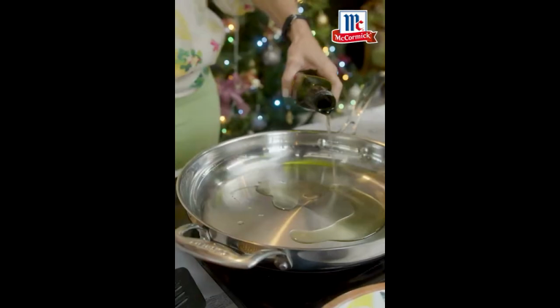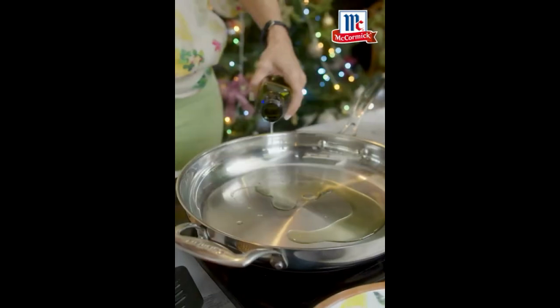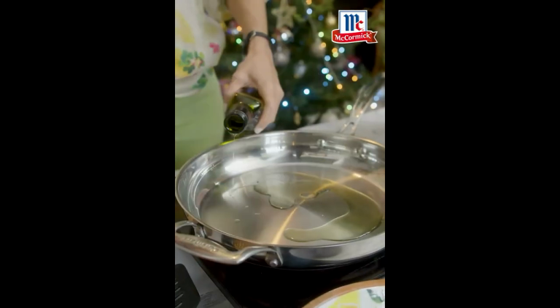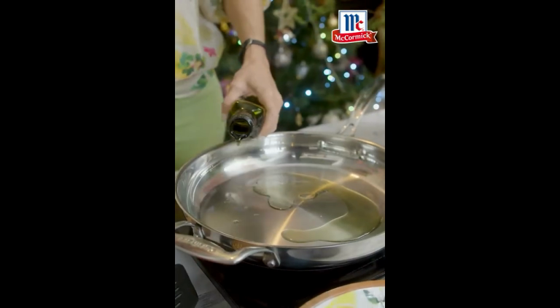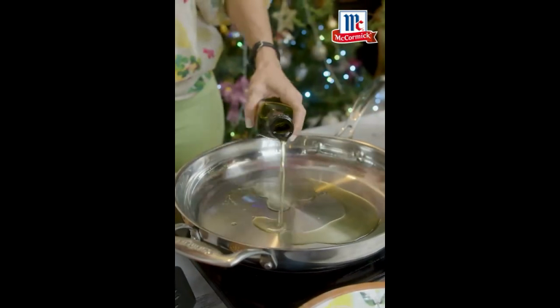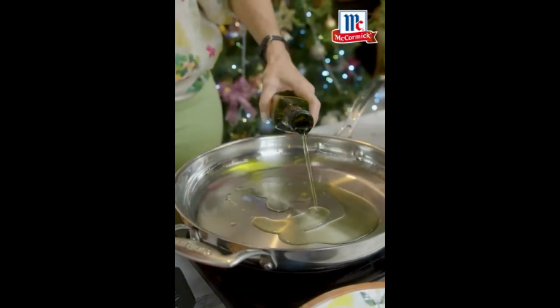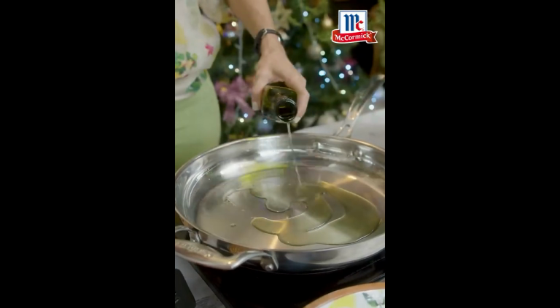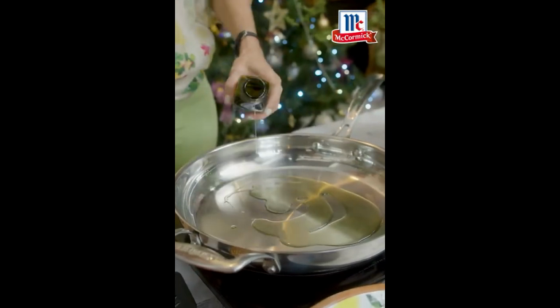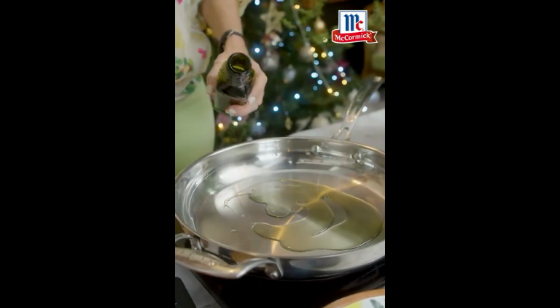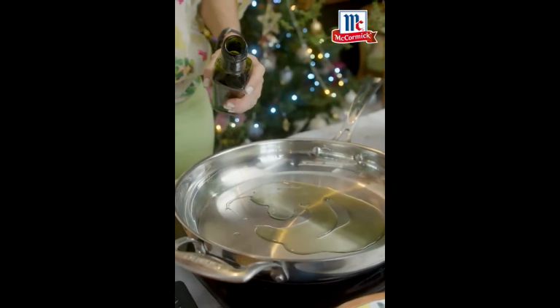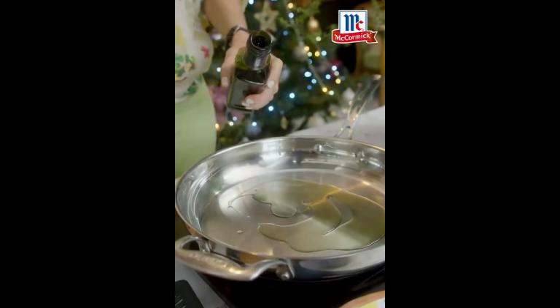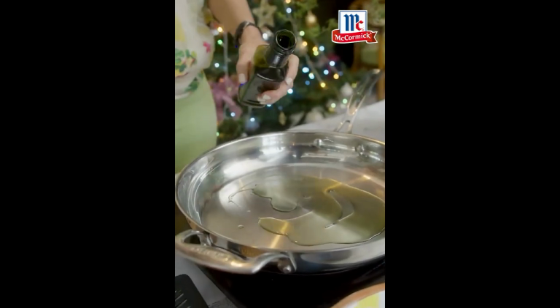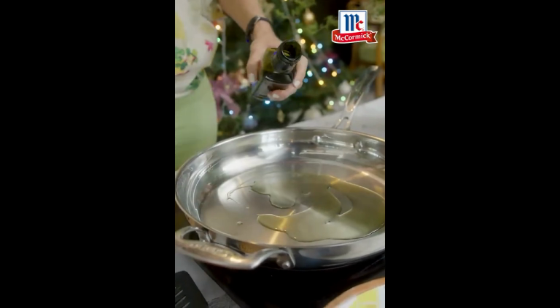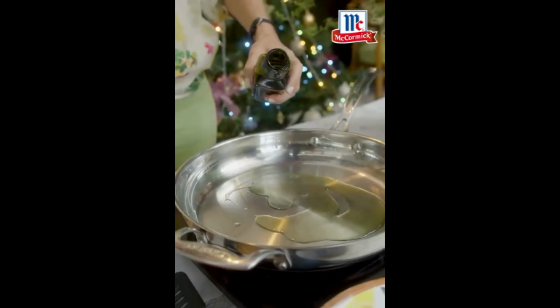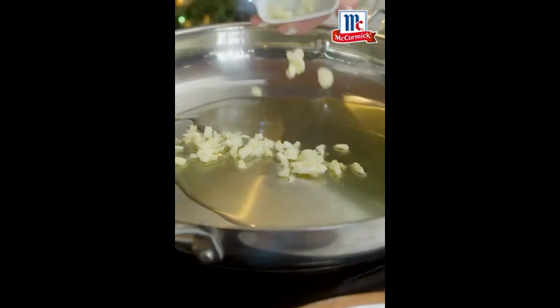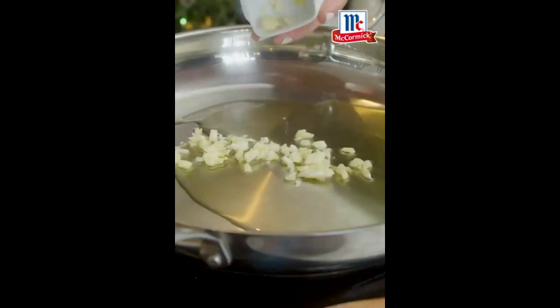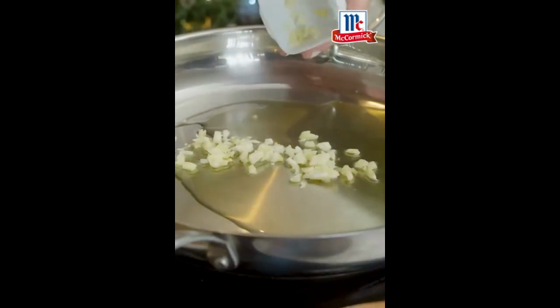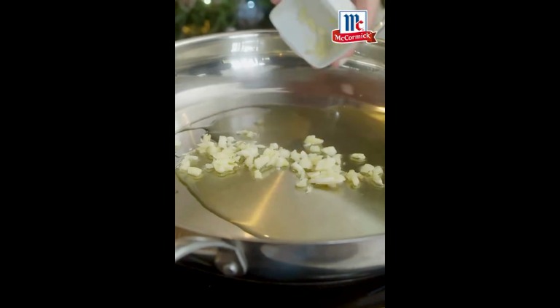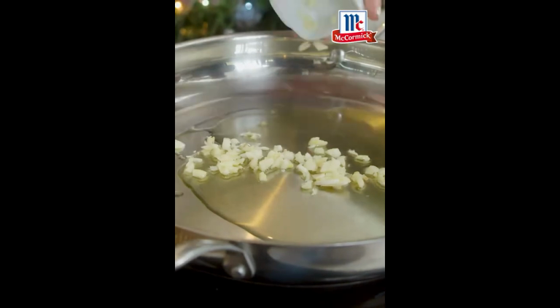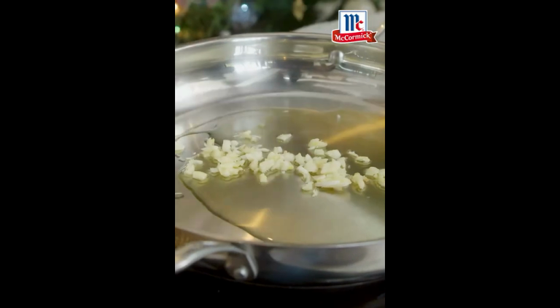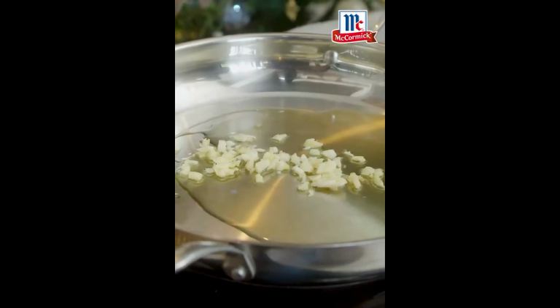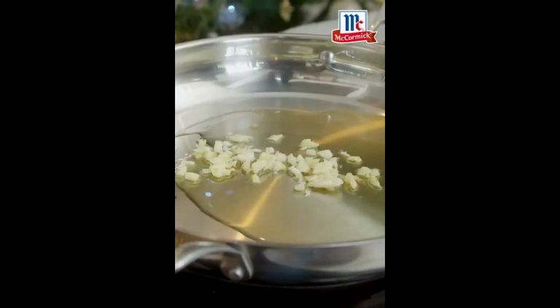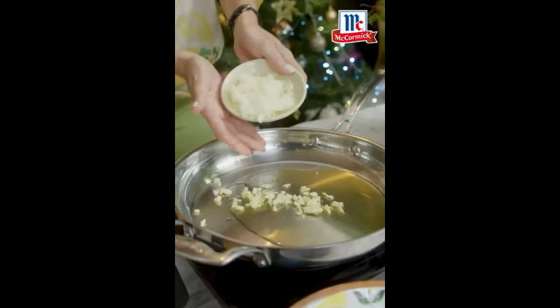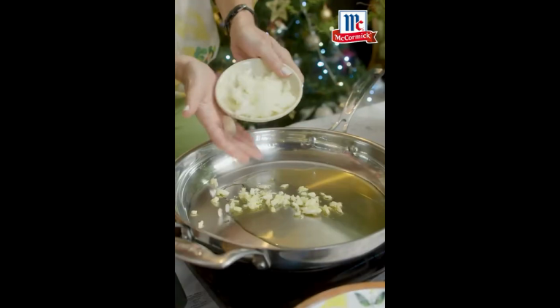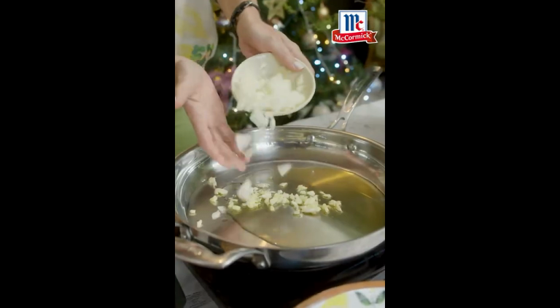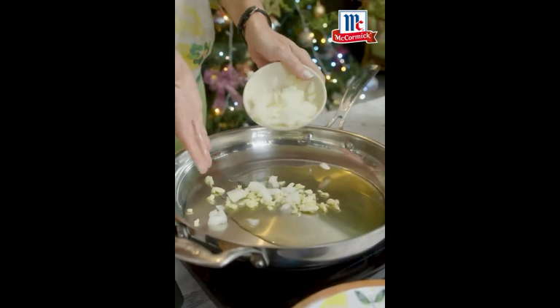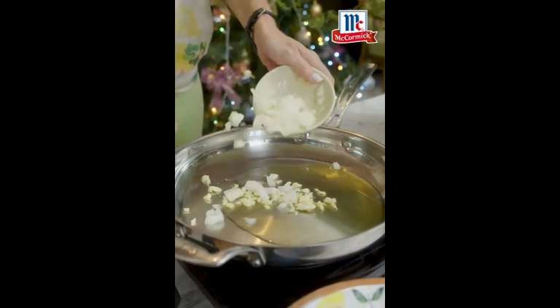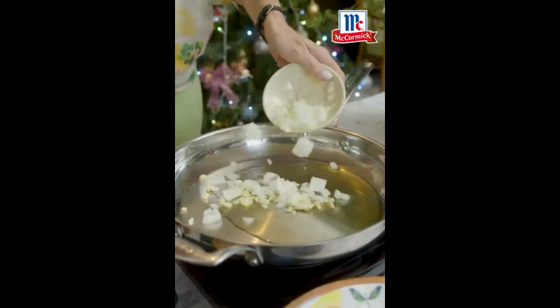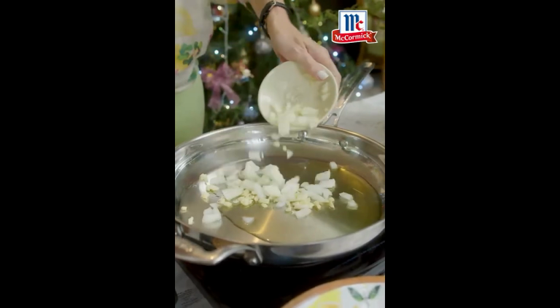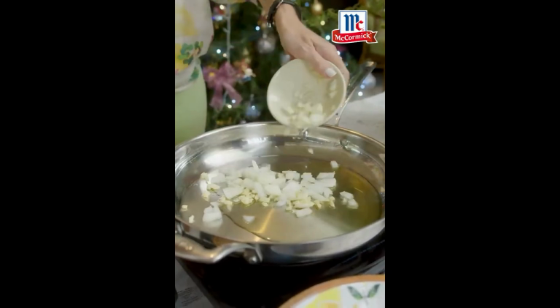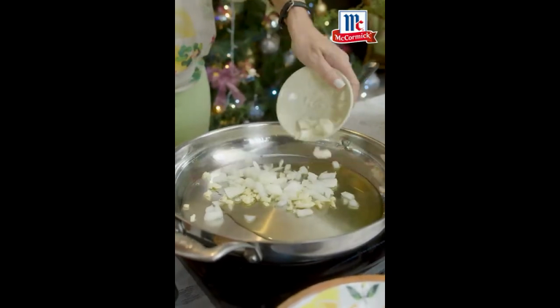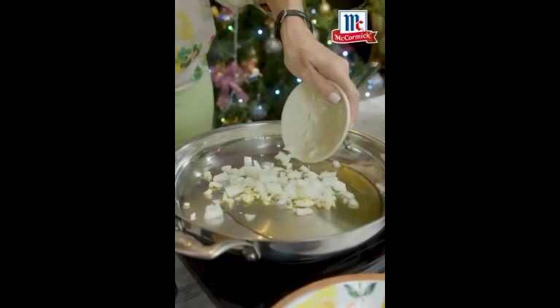We're gonna sauté of course olive oil, garlic with onions — the usual basic.